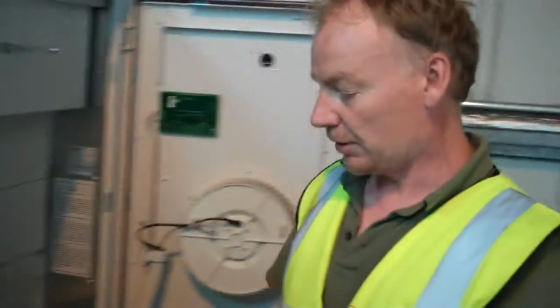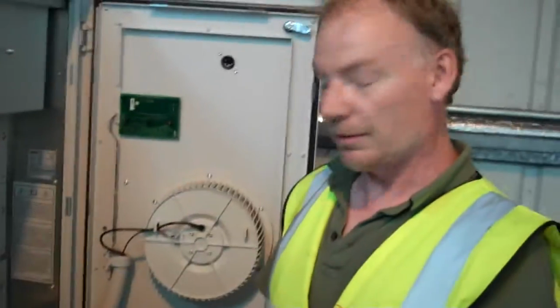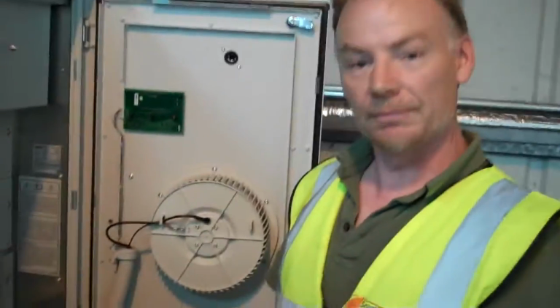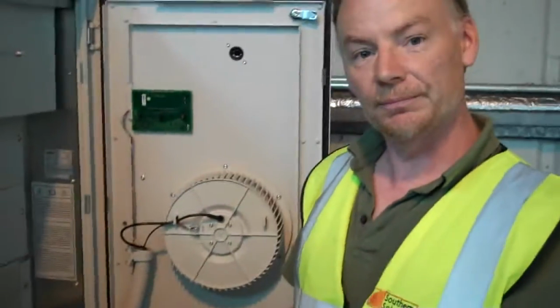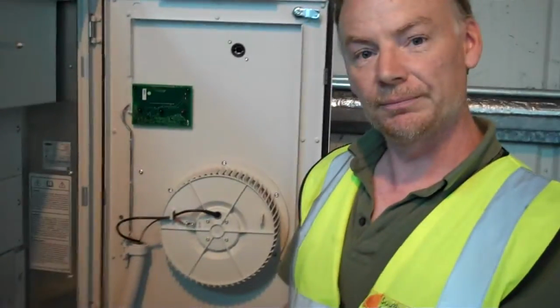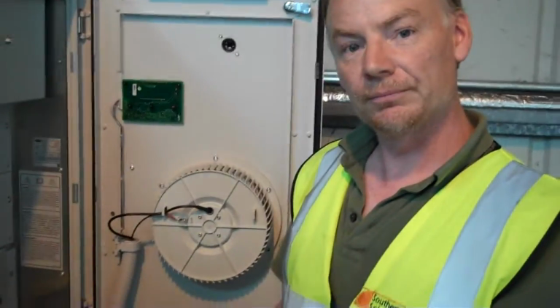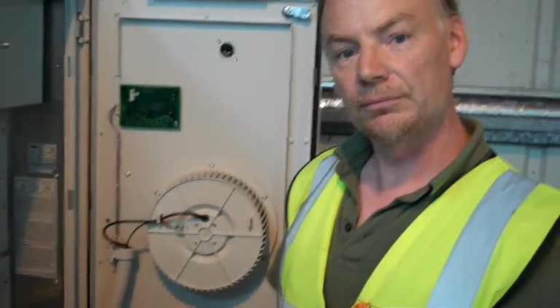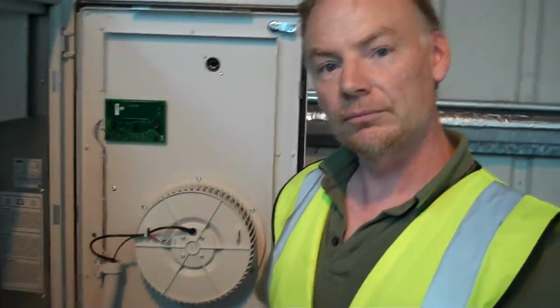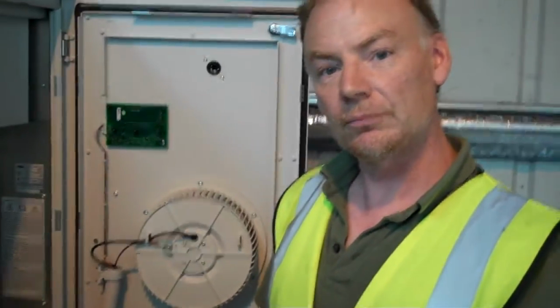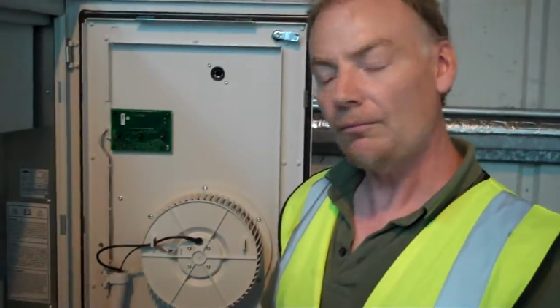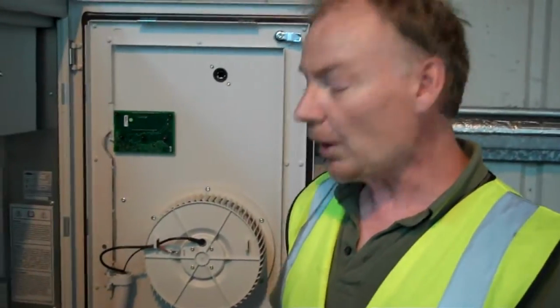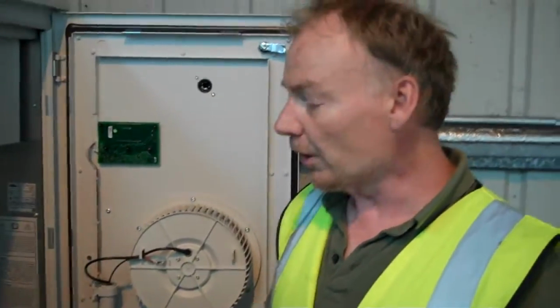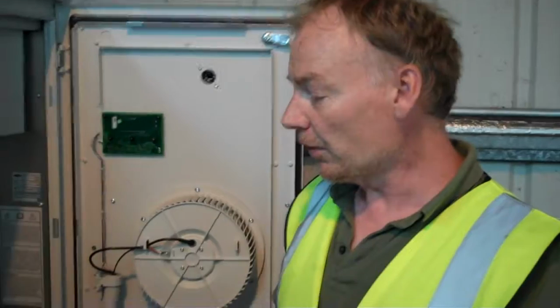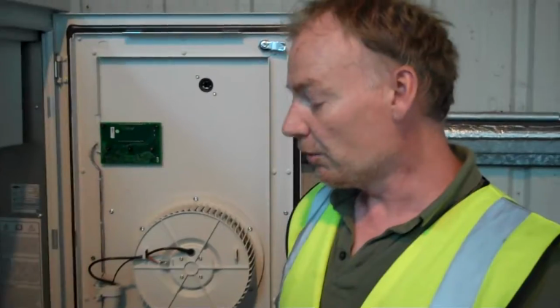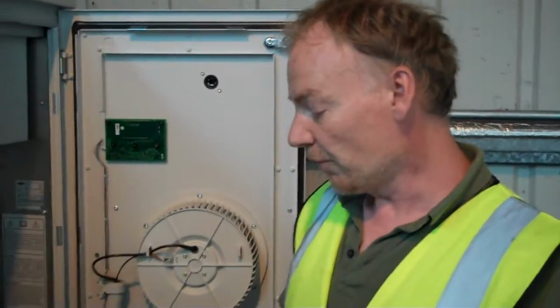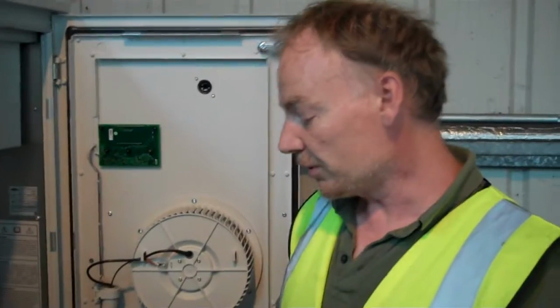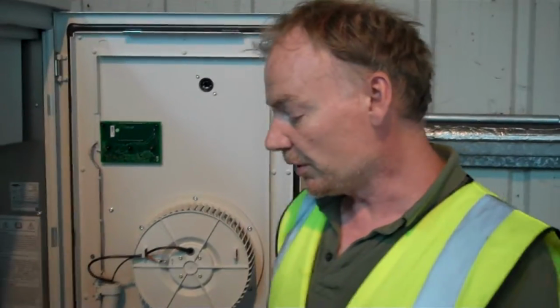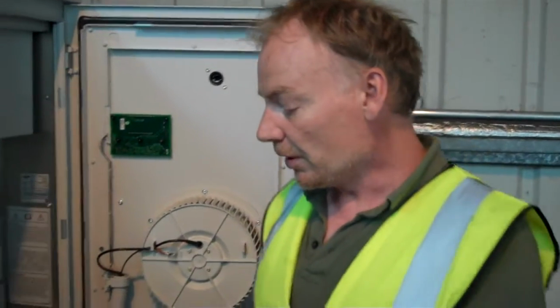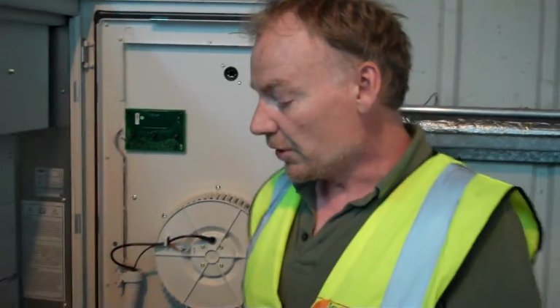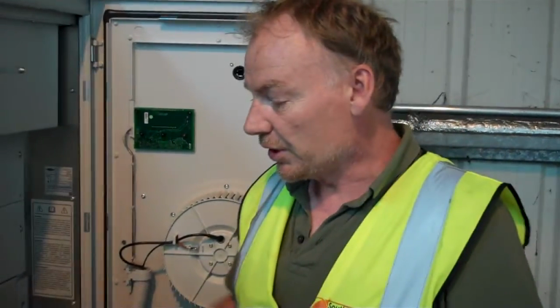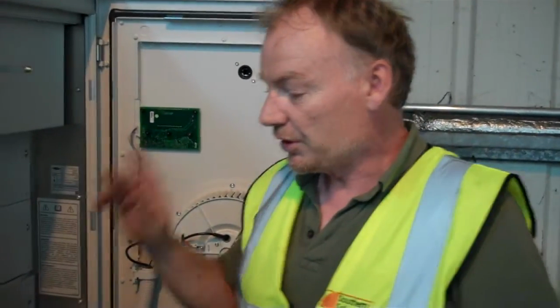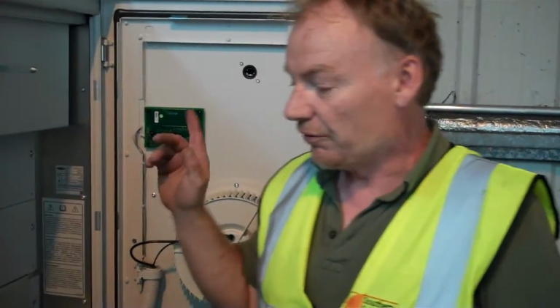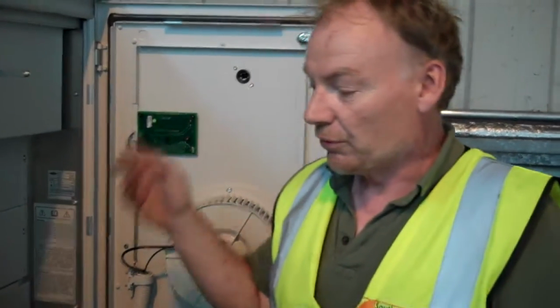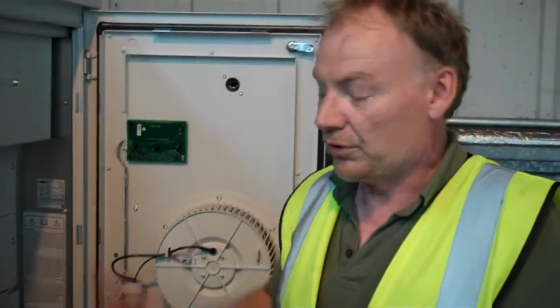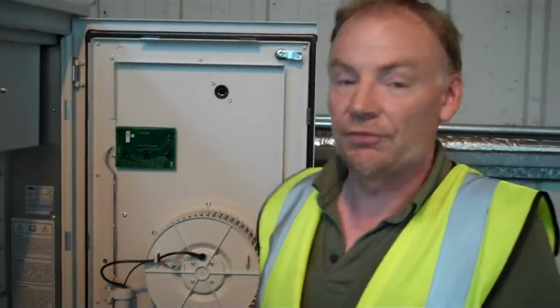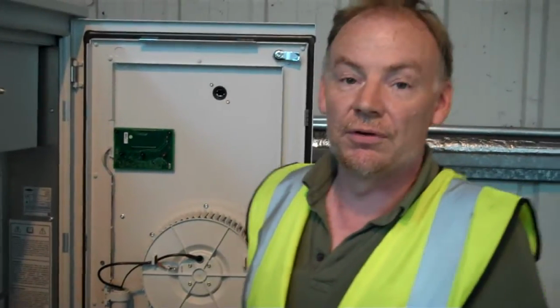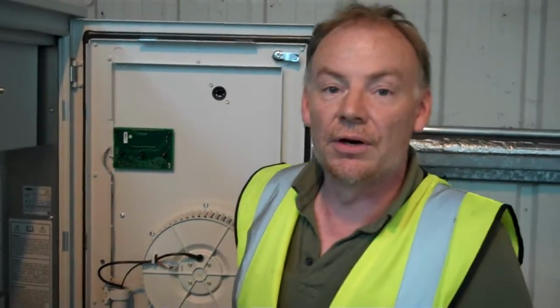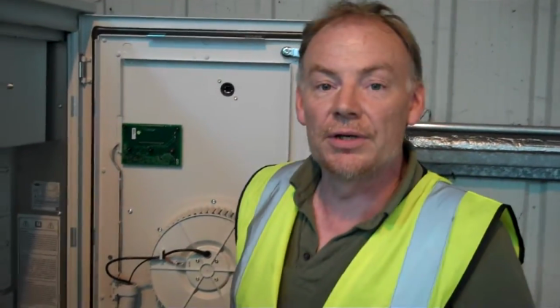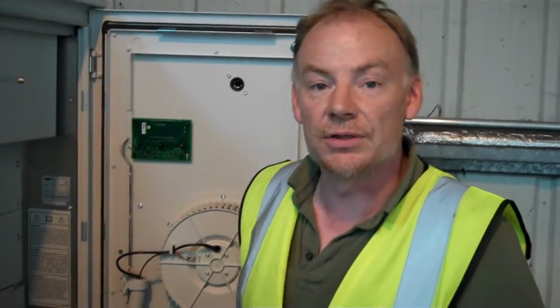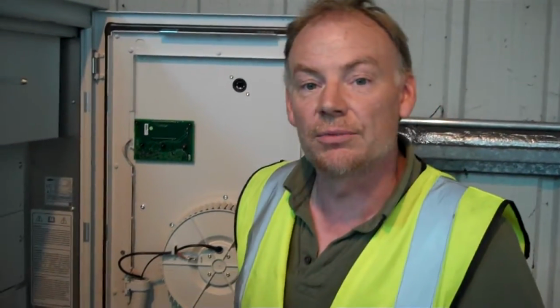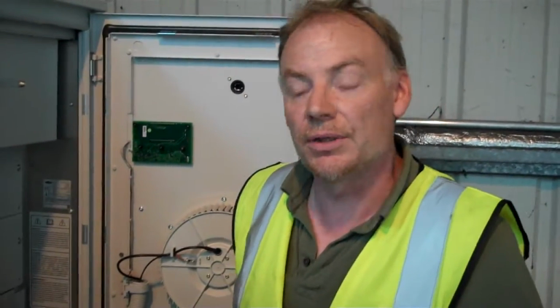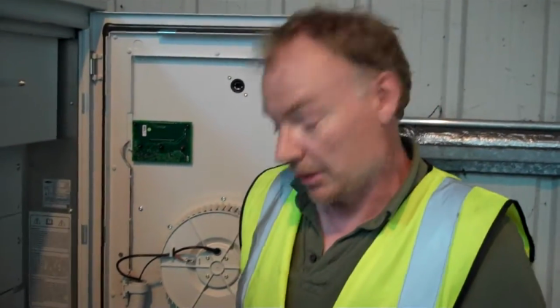What are the inverters actually doing? They're converting the DC voltage off the arrays into AC.